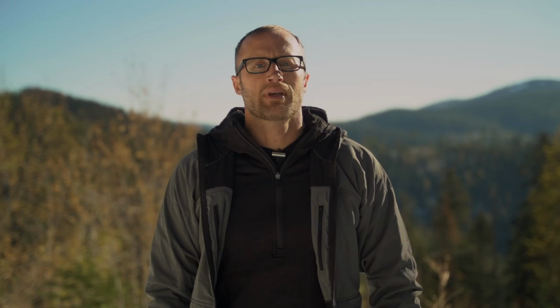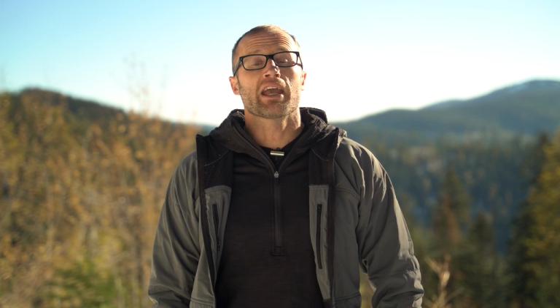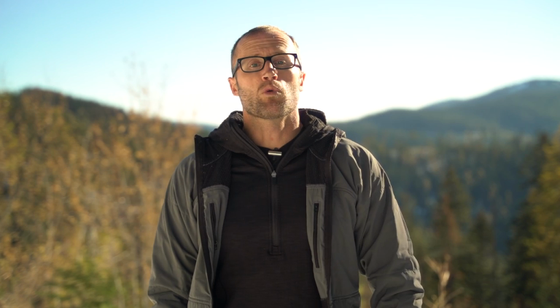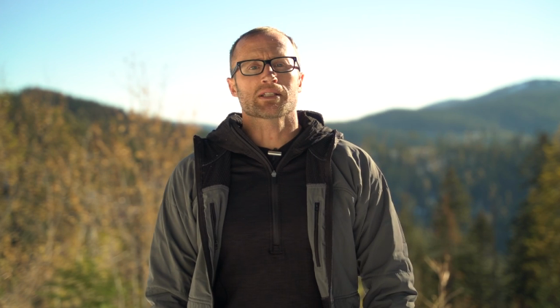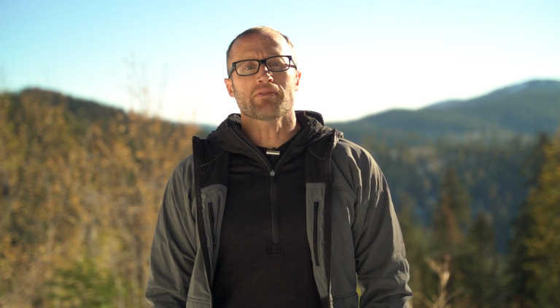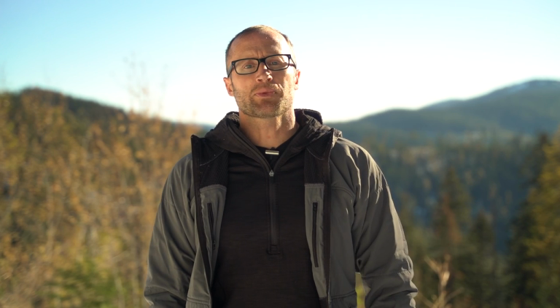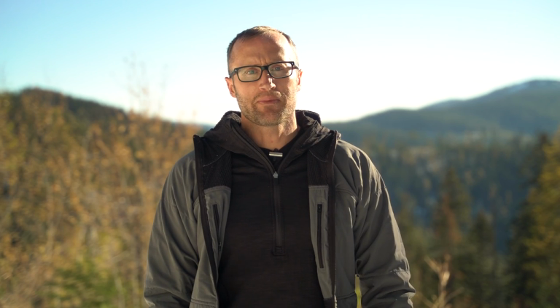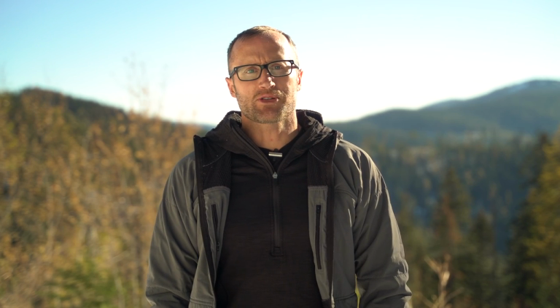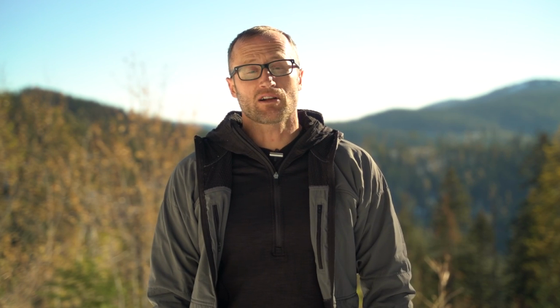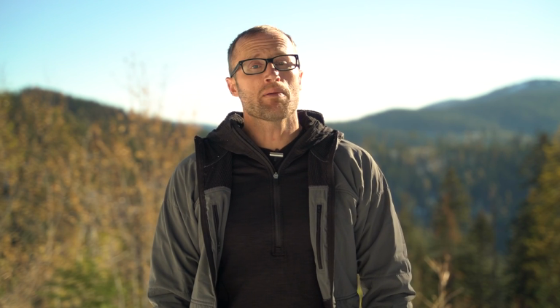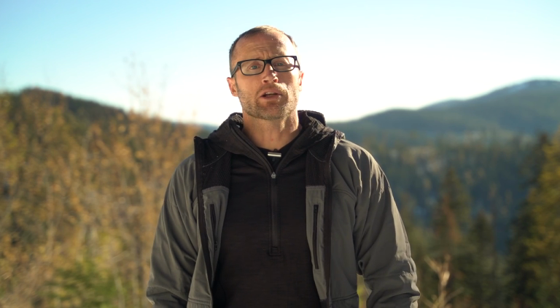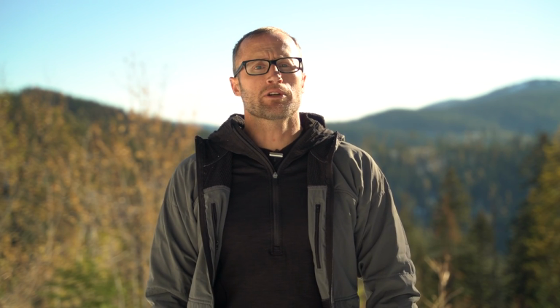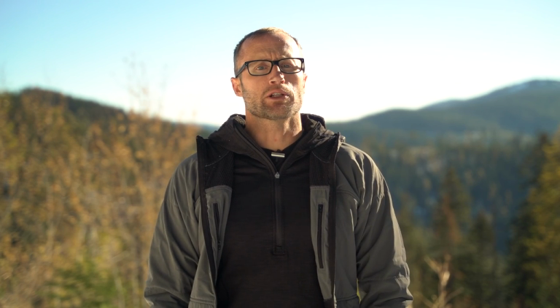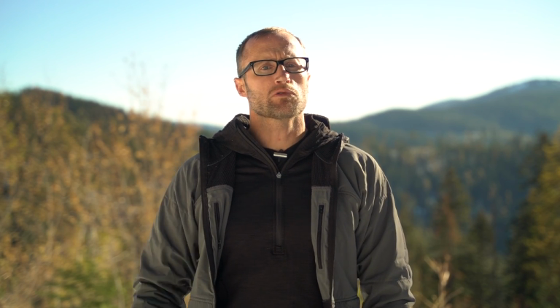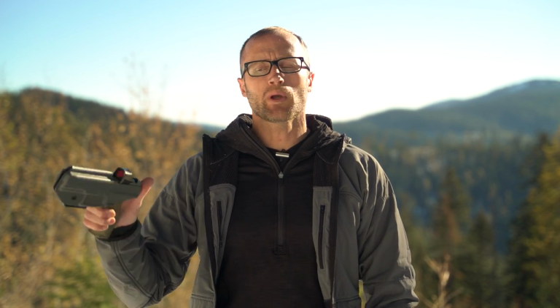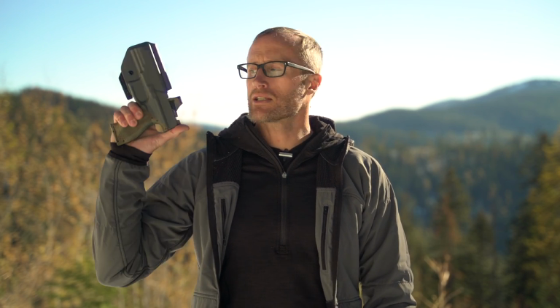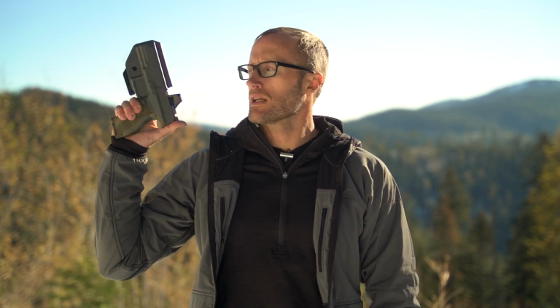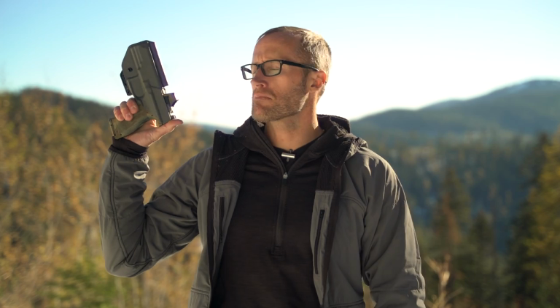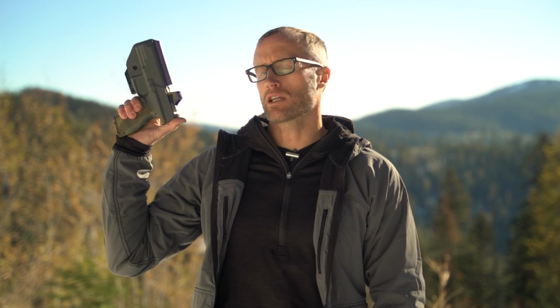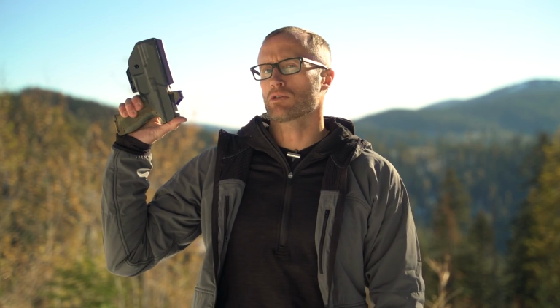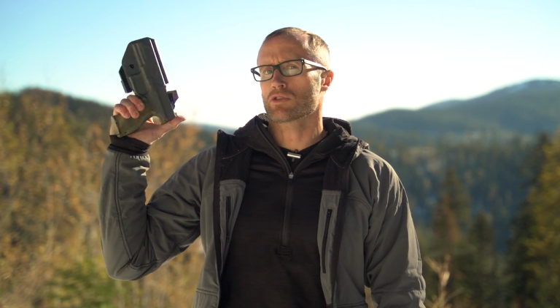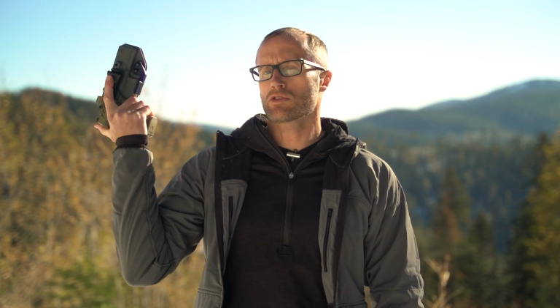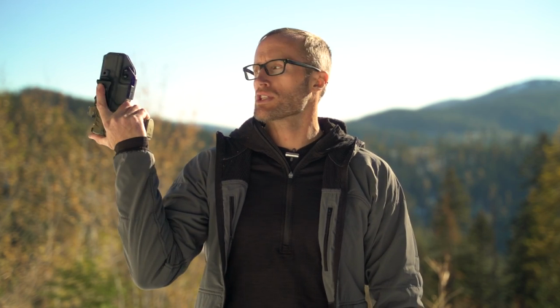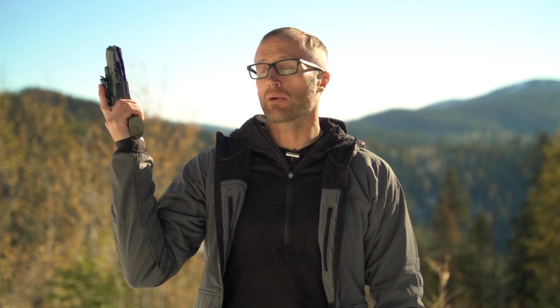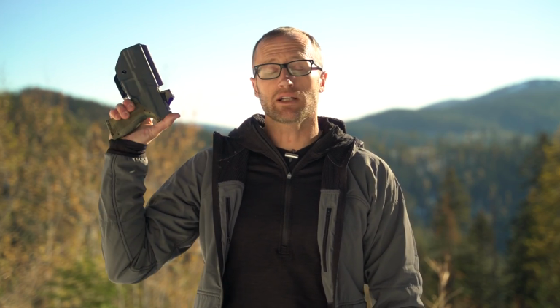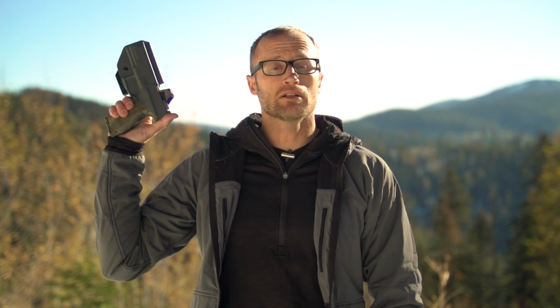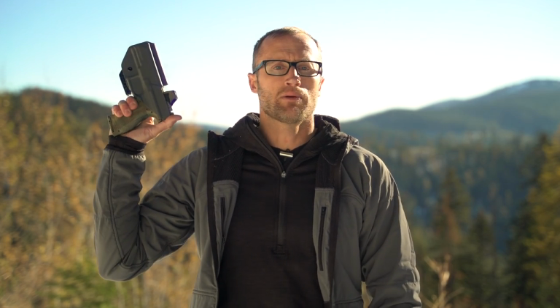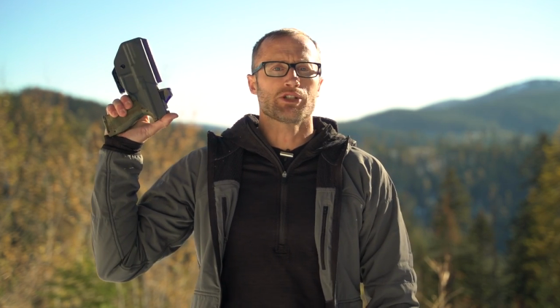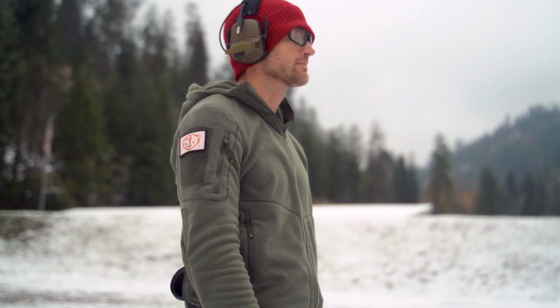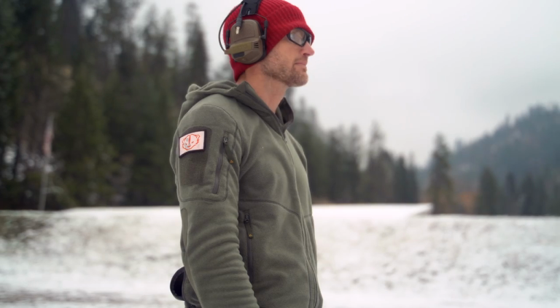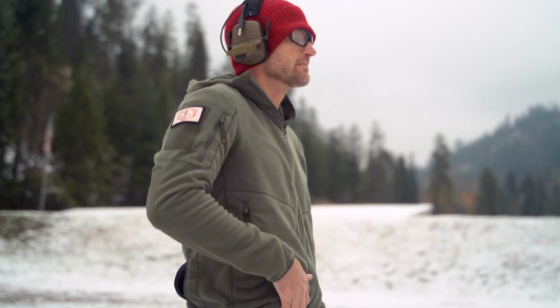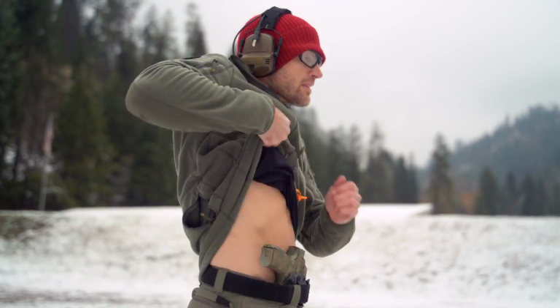Hey everyone, it's Ivan from KitBadger.com, out here for another gear review. Today we're talking holsters — this one right here by JX Tactical.